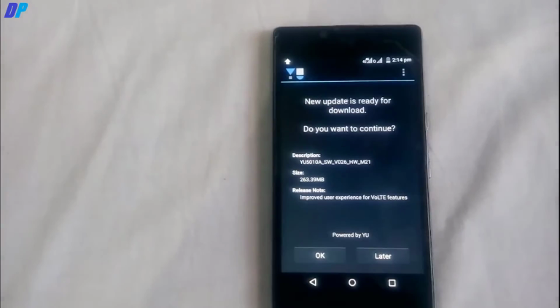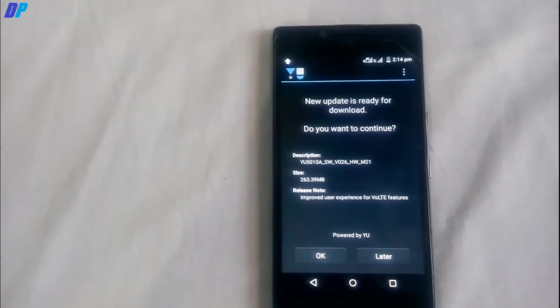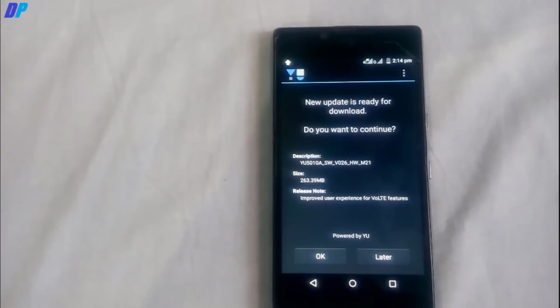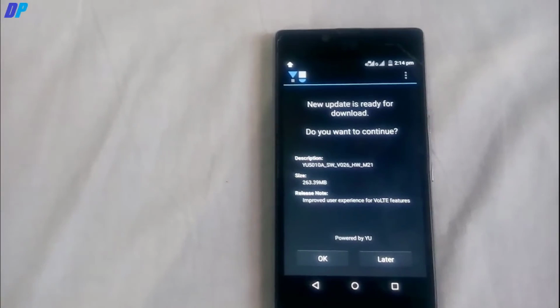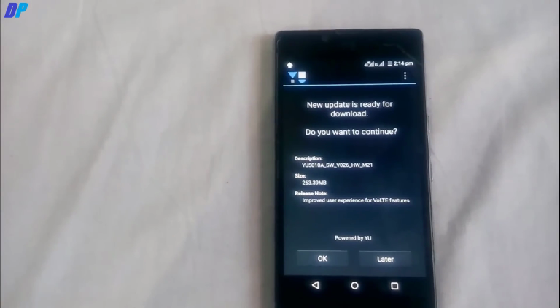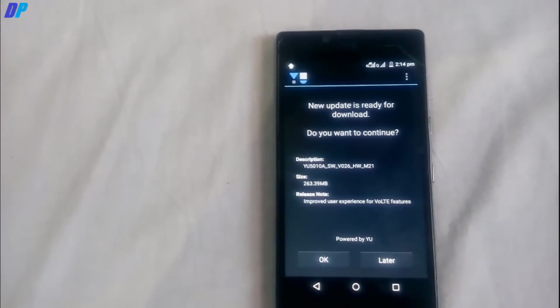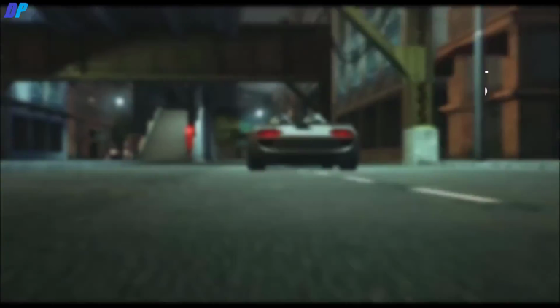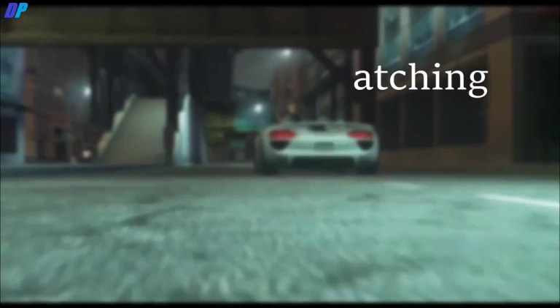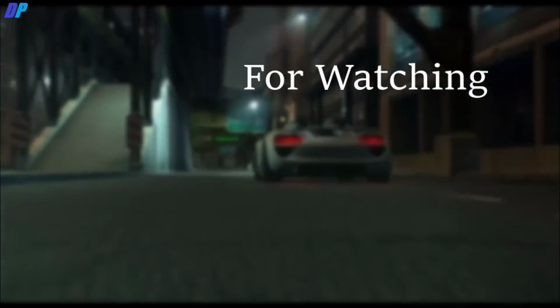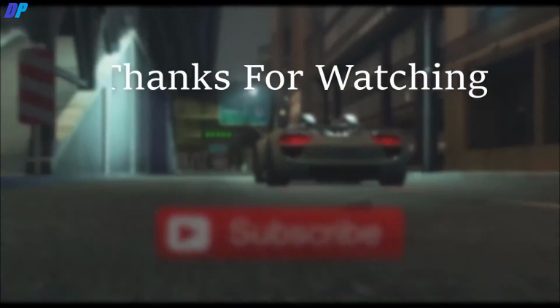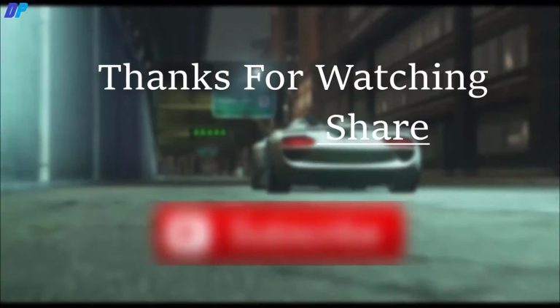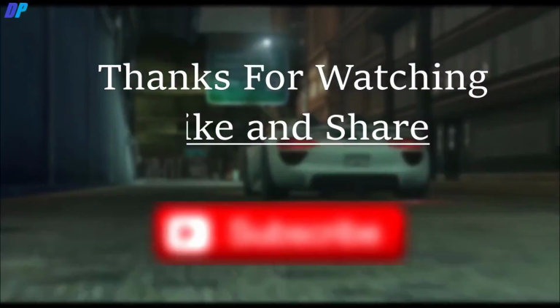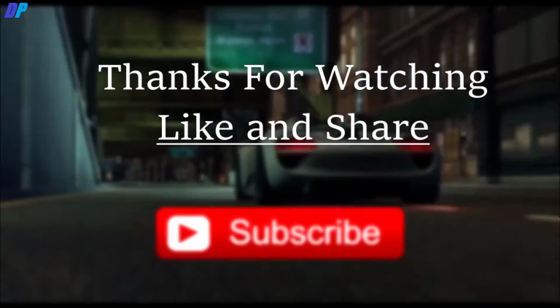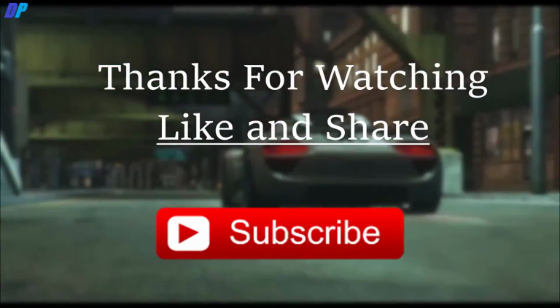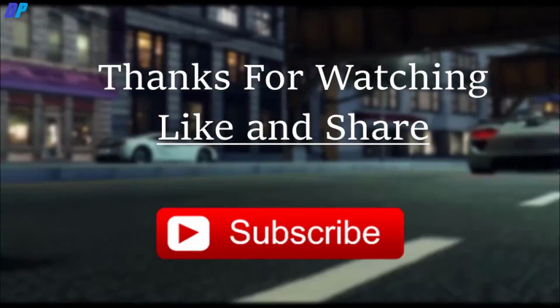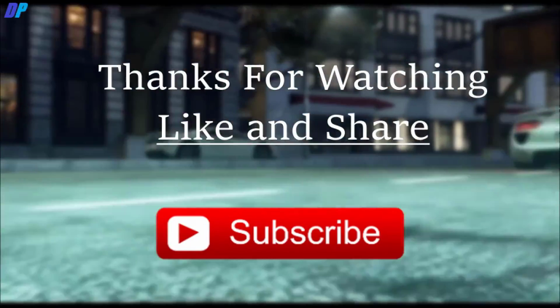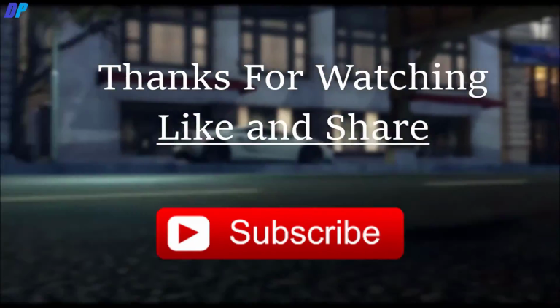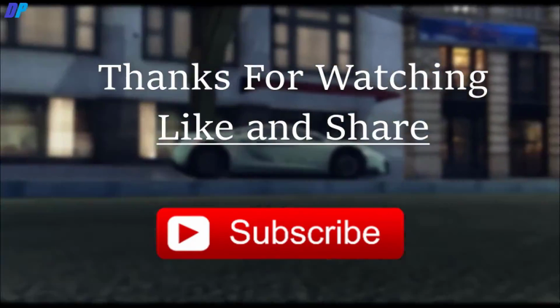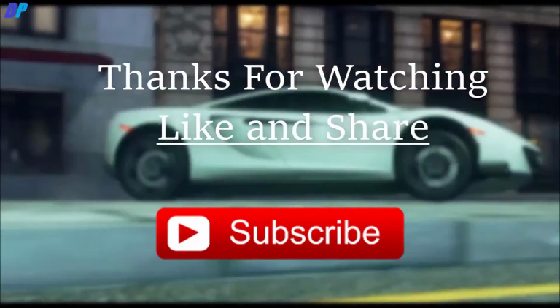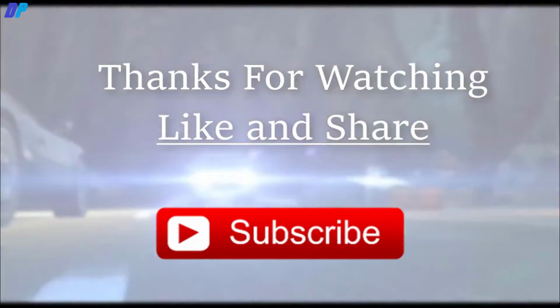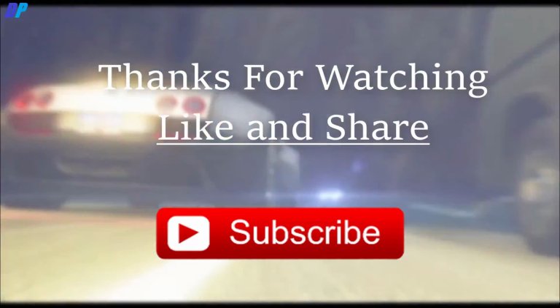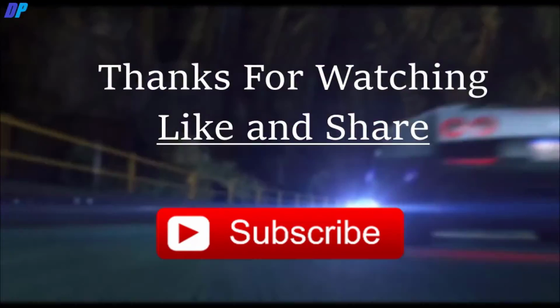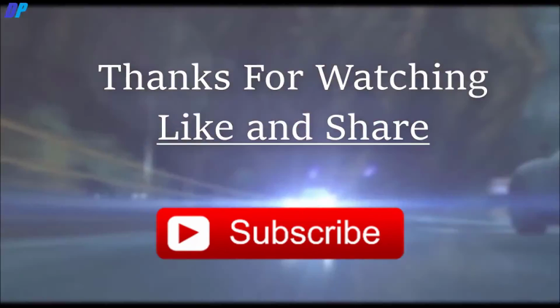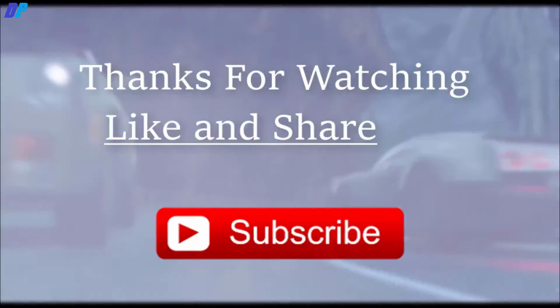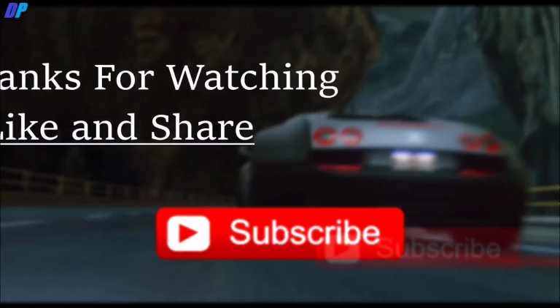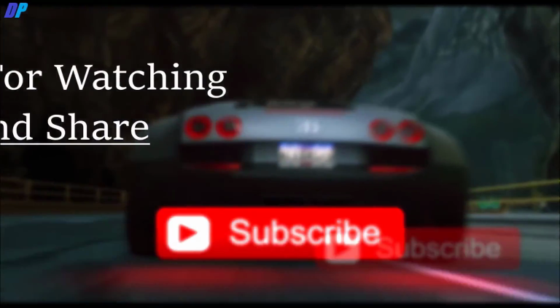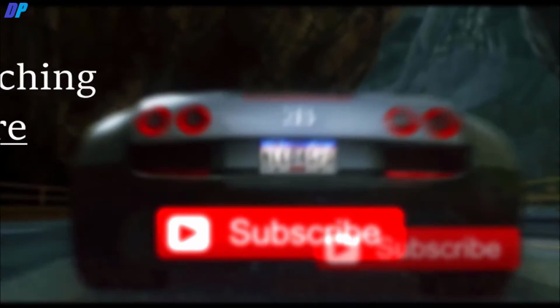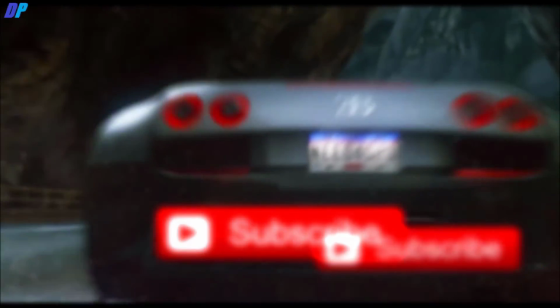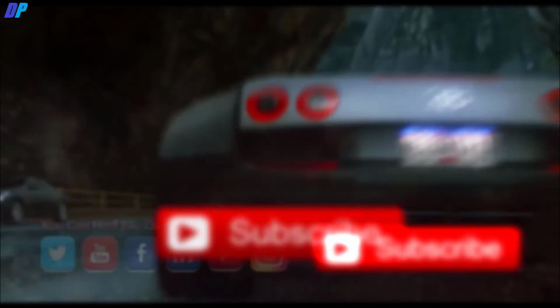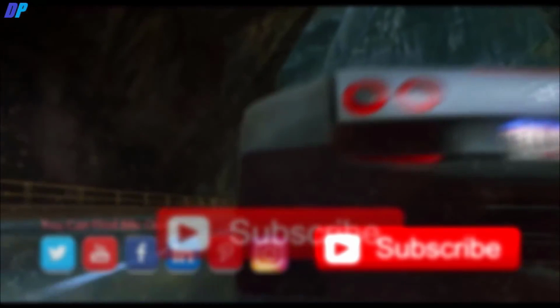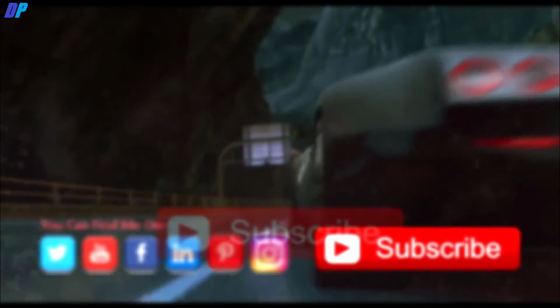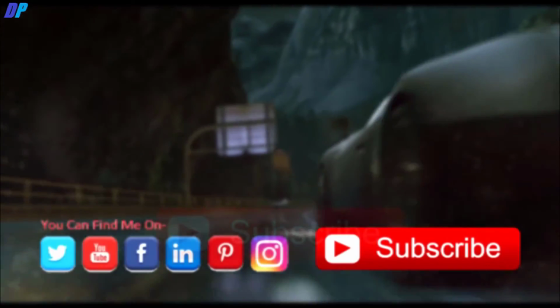So that's it for this video, thanks for watching. Hope you guys liked it — please share it, don't forget to subscribe, and have a great day!